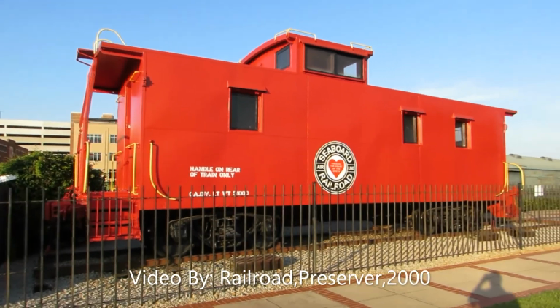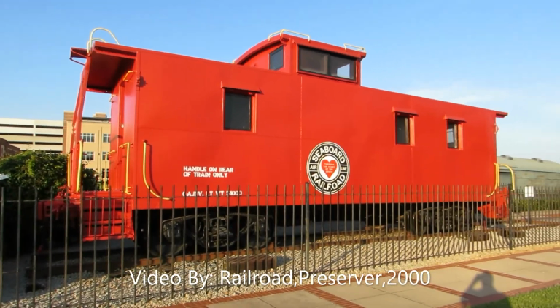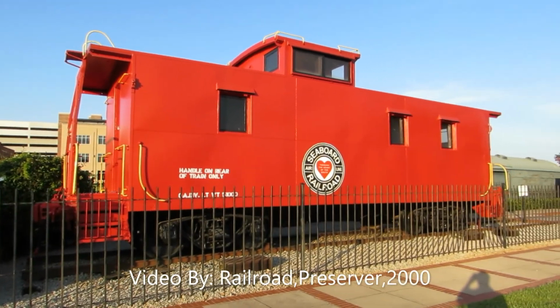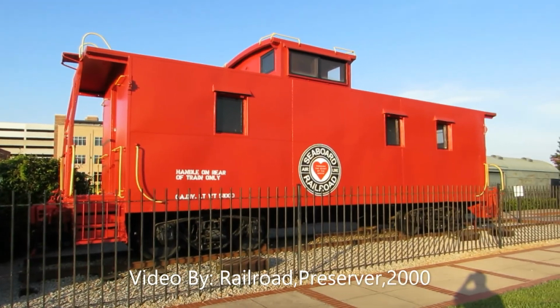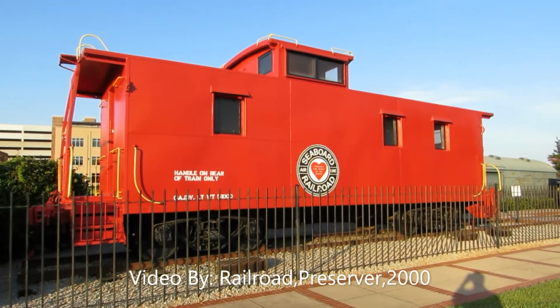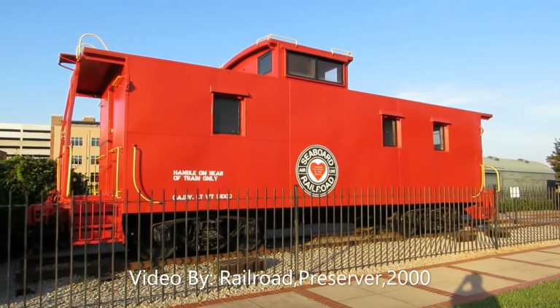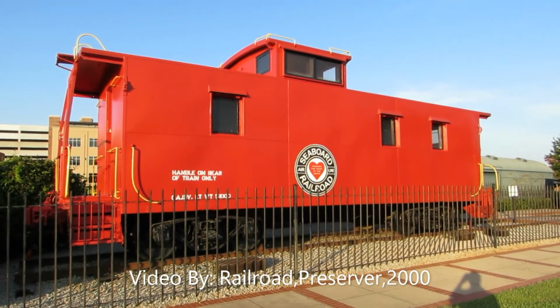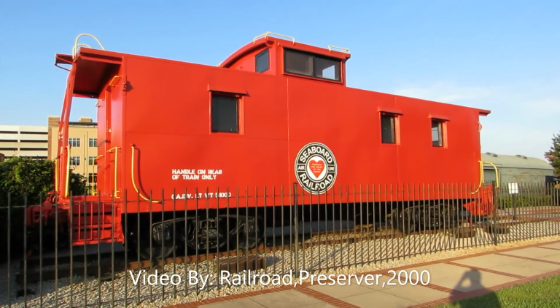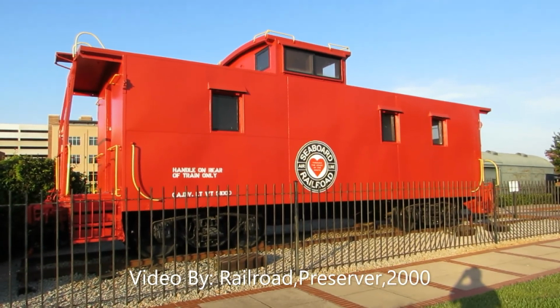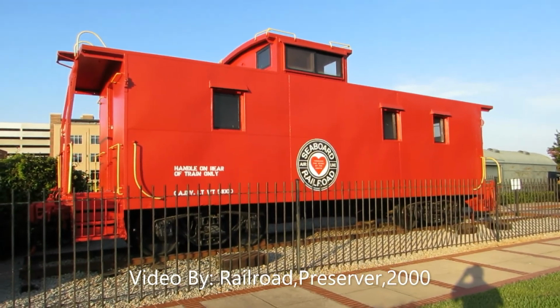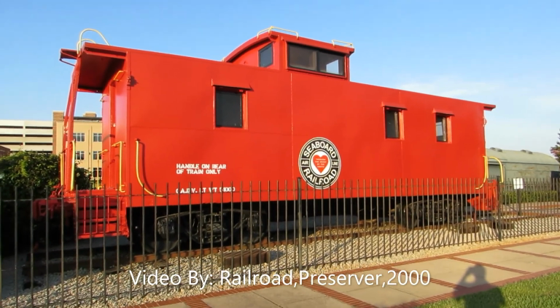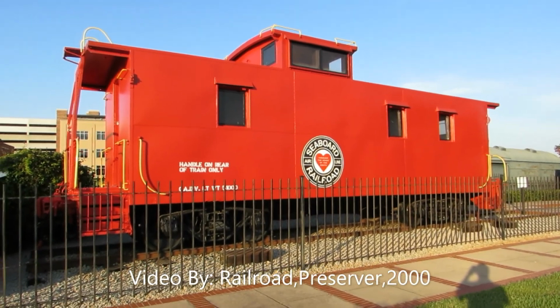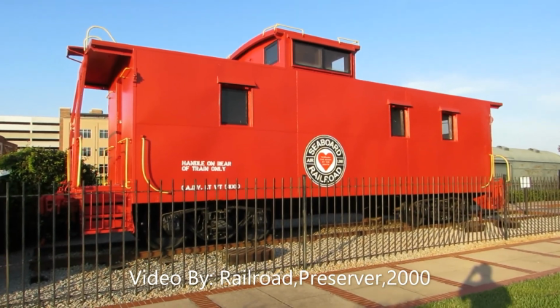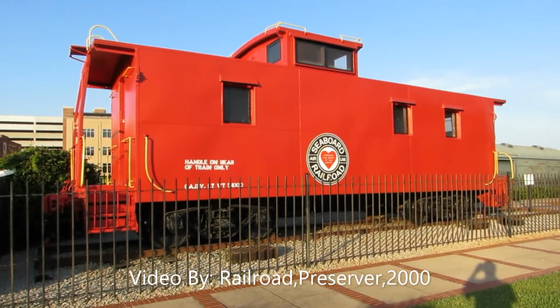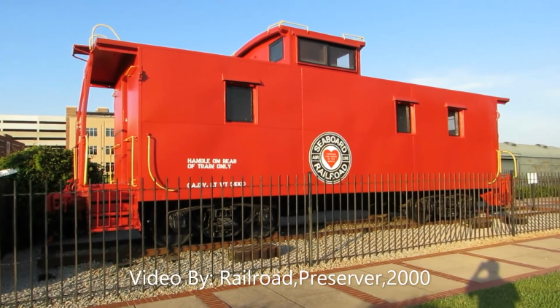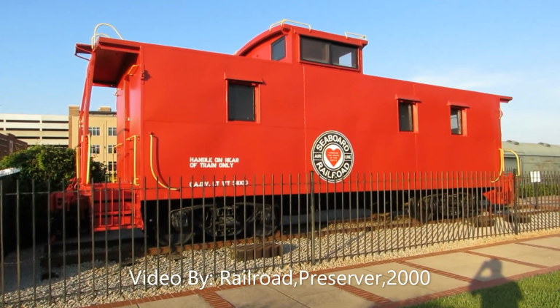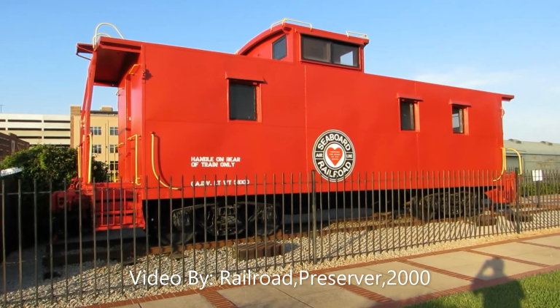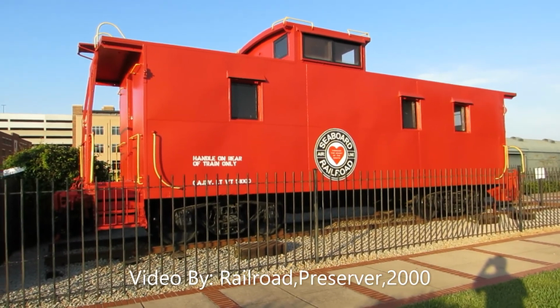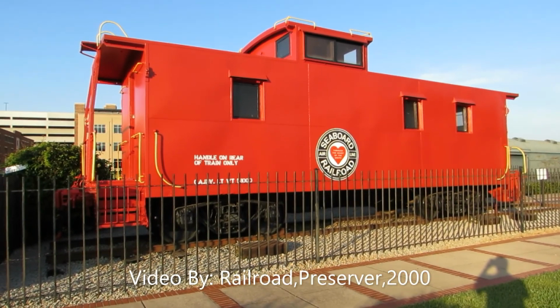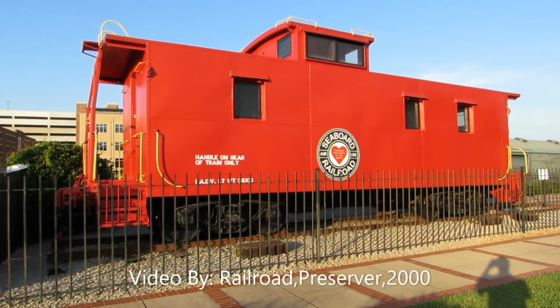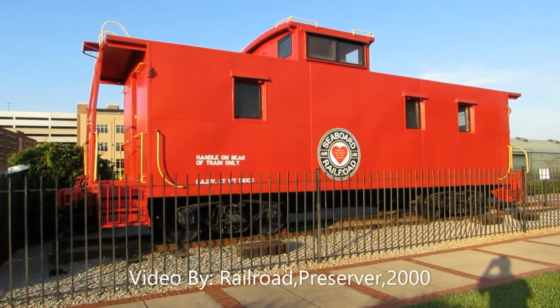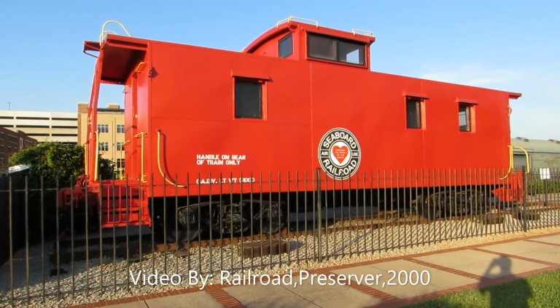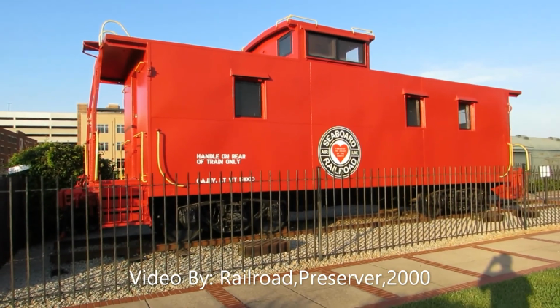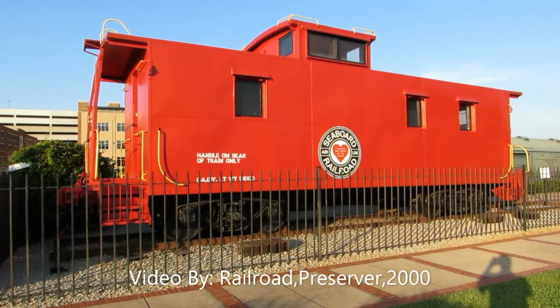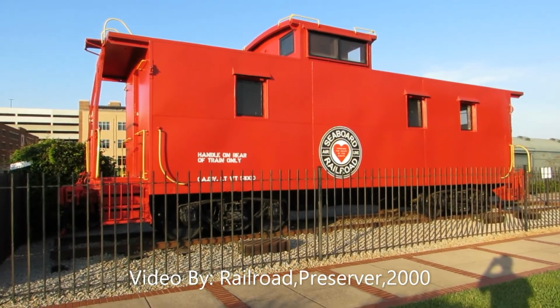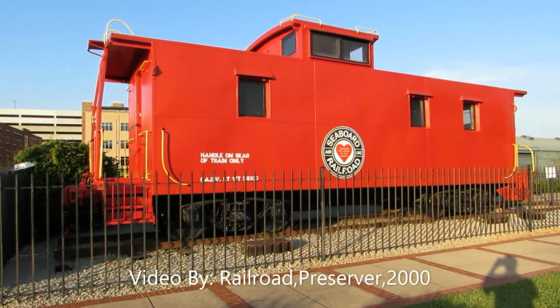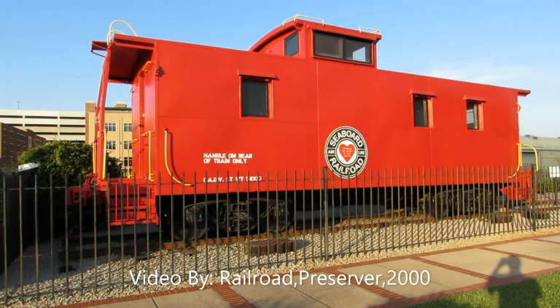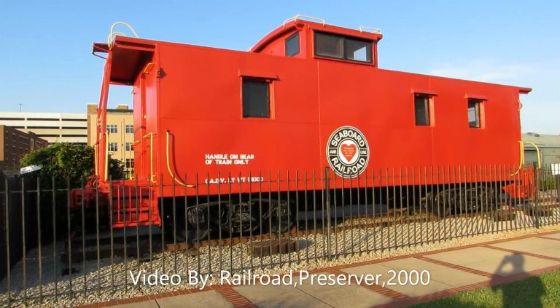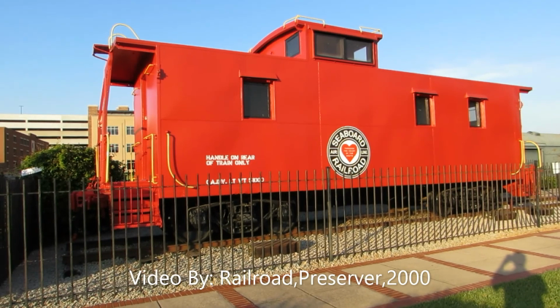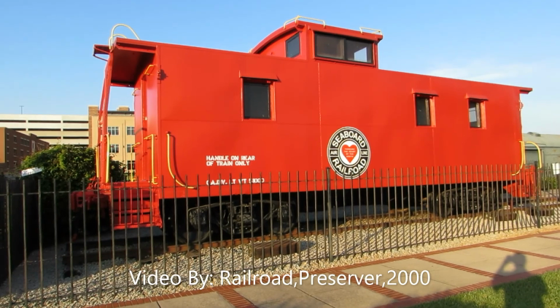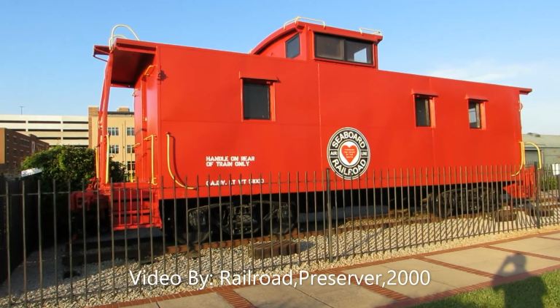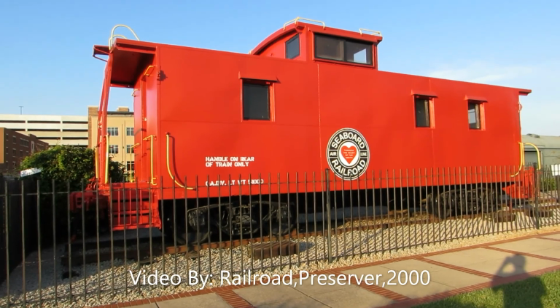Railroad Preserver 2000 here, back again doing another video here in Gainesville, Georgia.